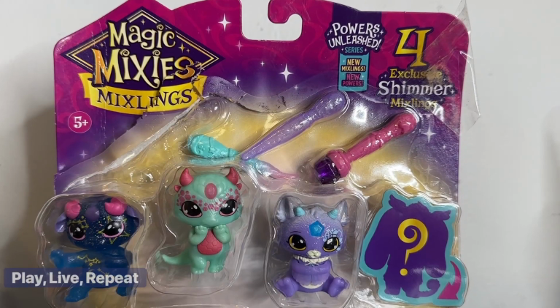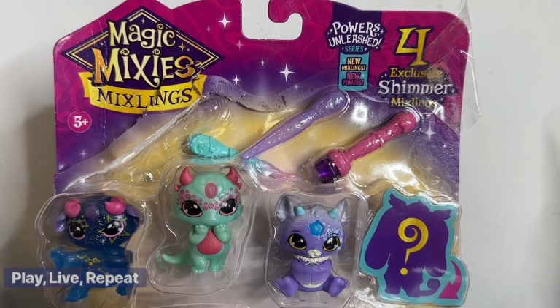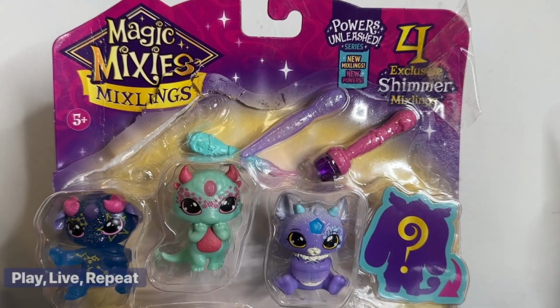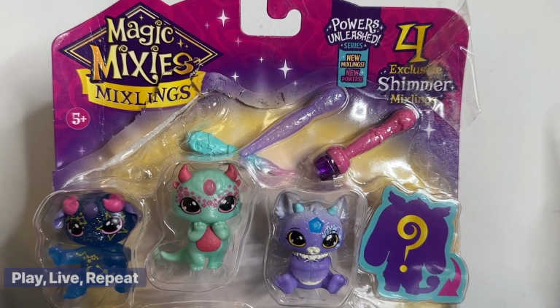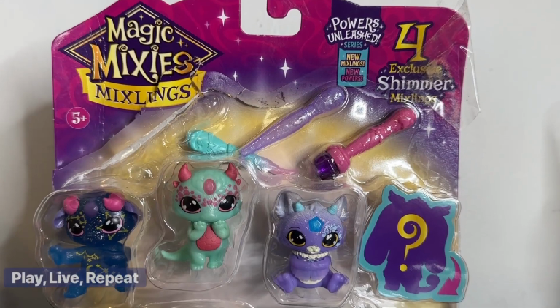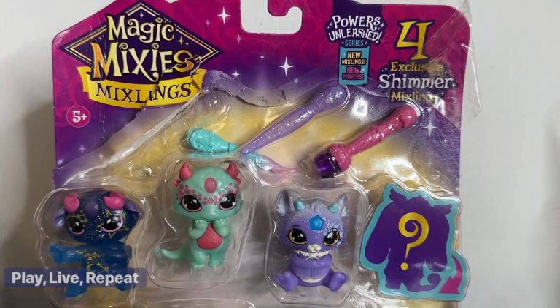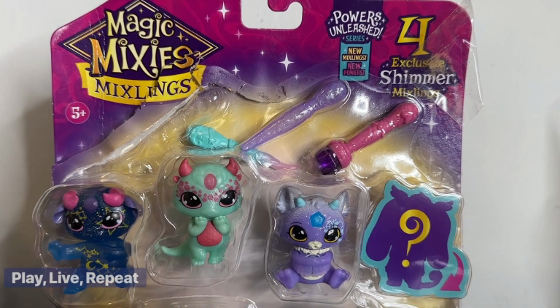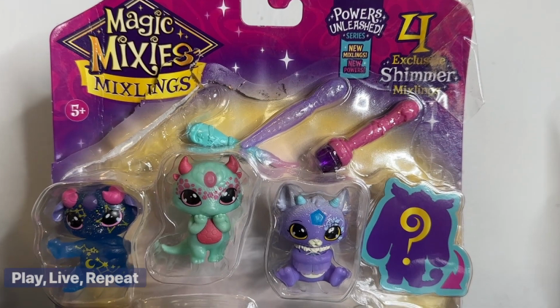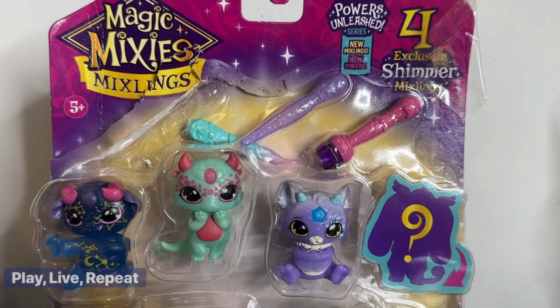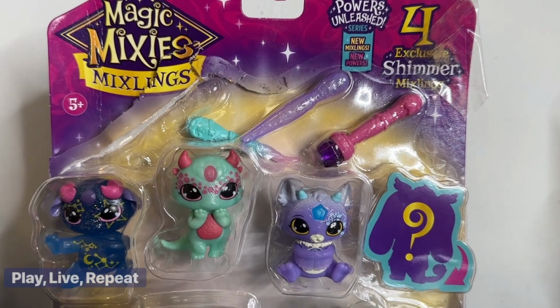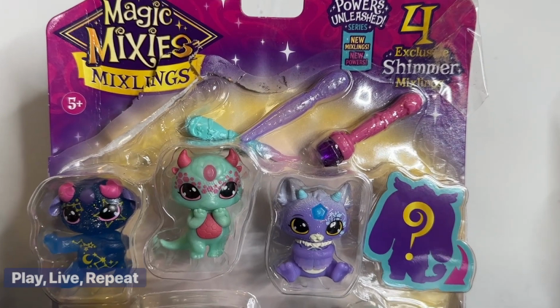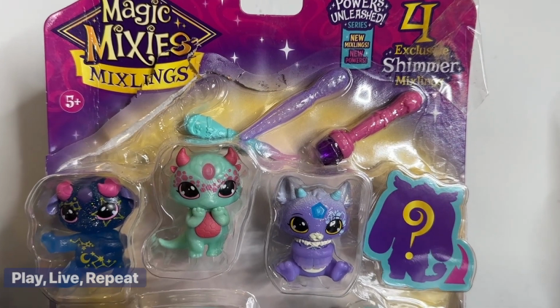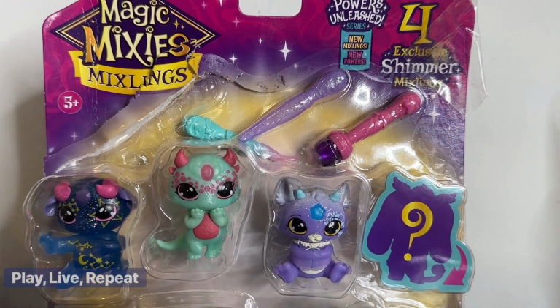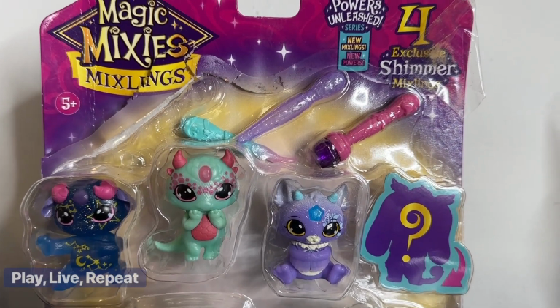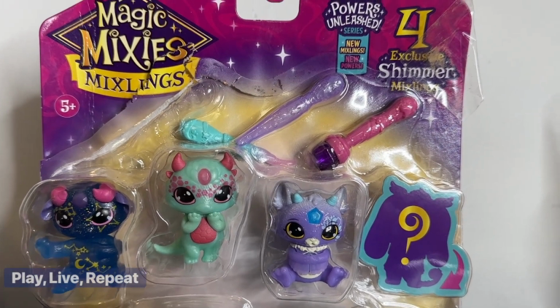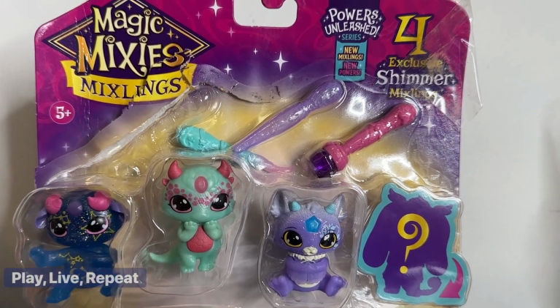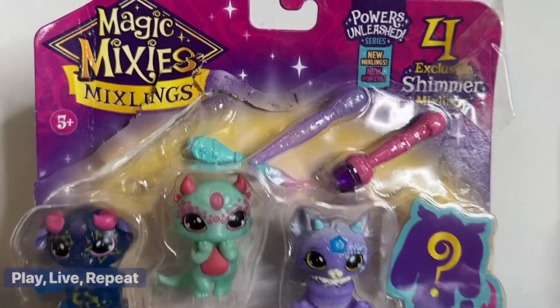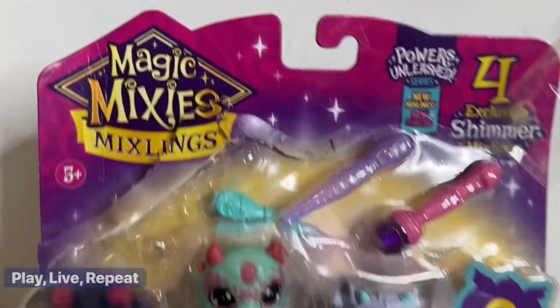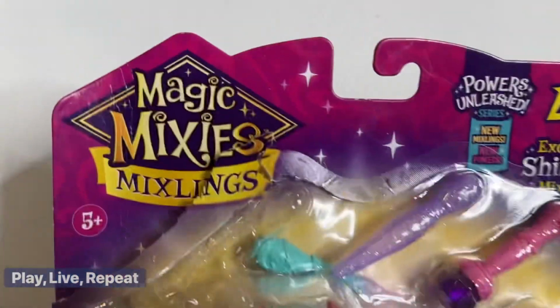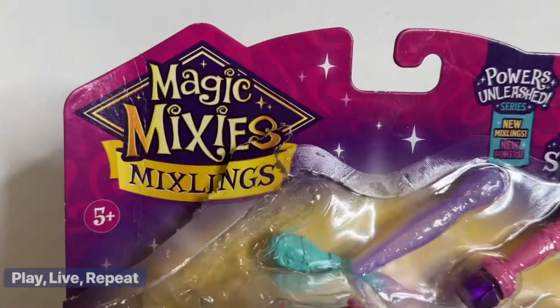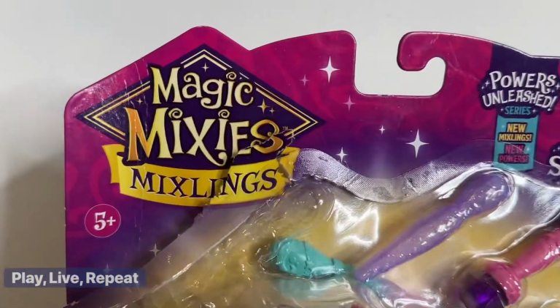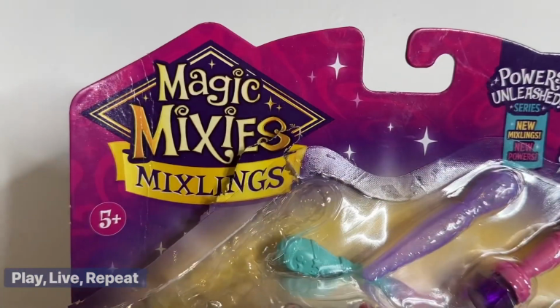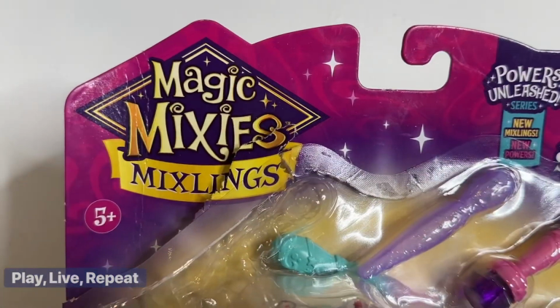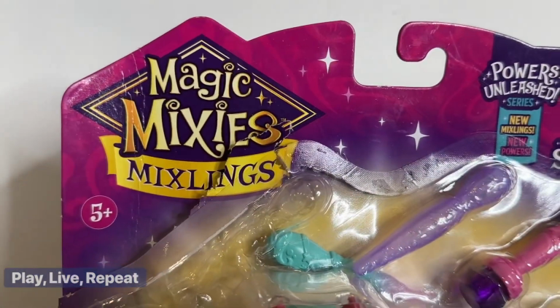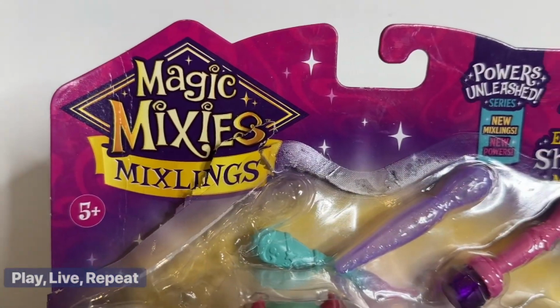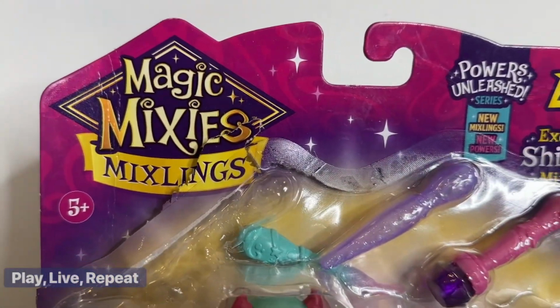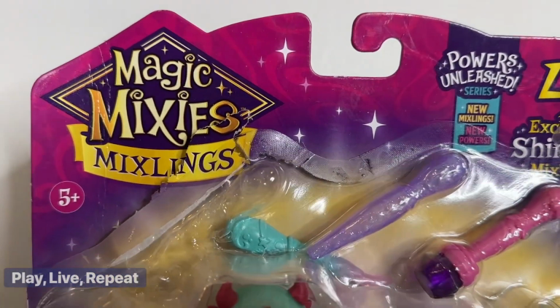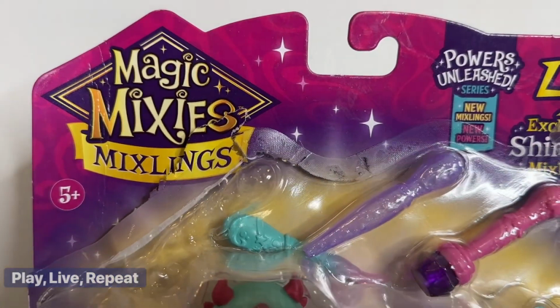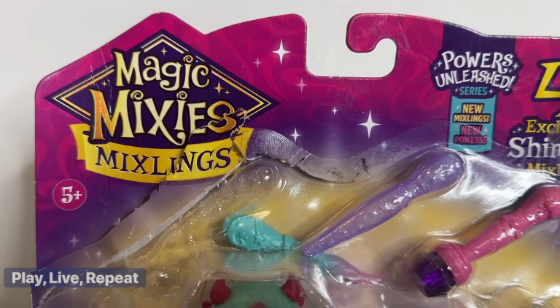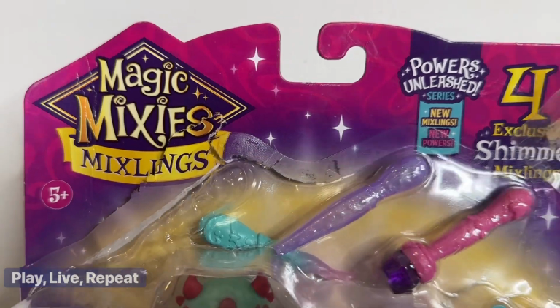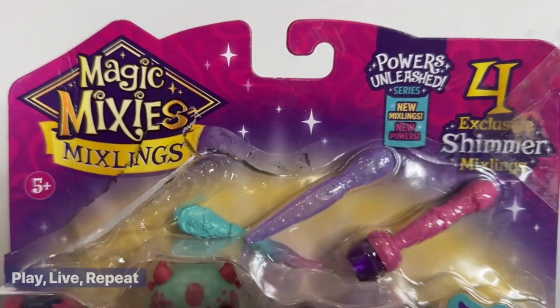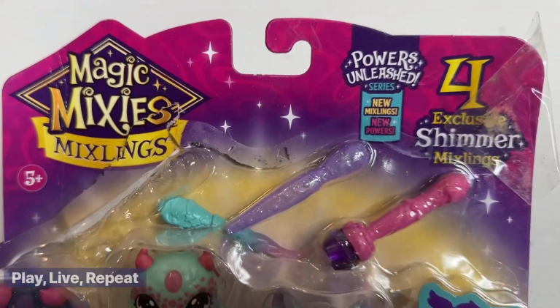Hi everyone, it's Tiffany. Welcome back to my channel. Today I'm going to be unboxing Magic Mixies Mixlings.